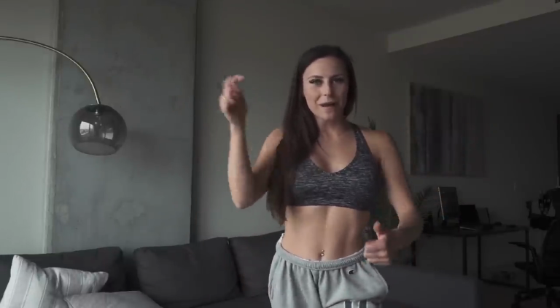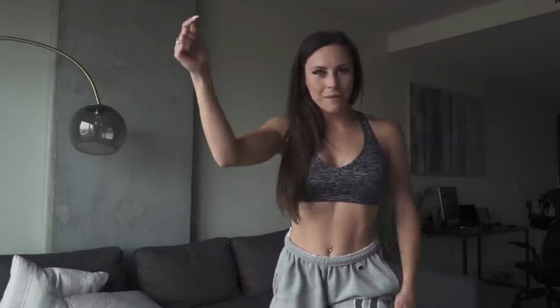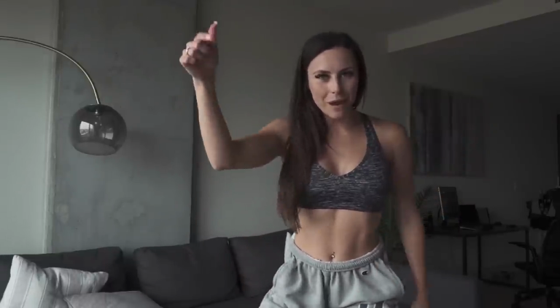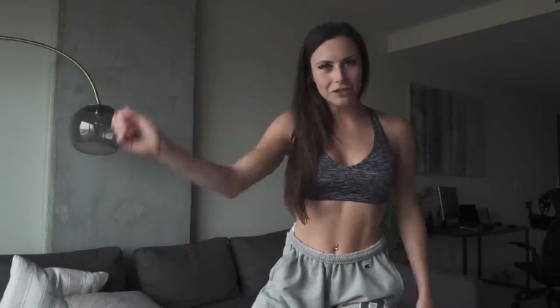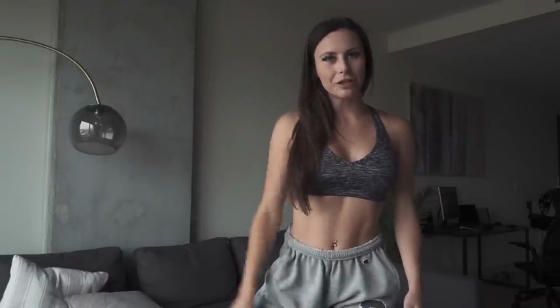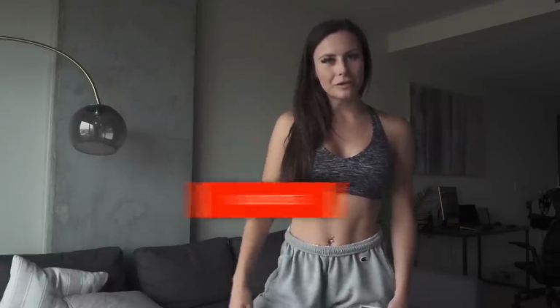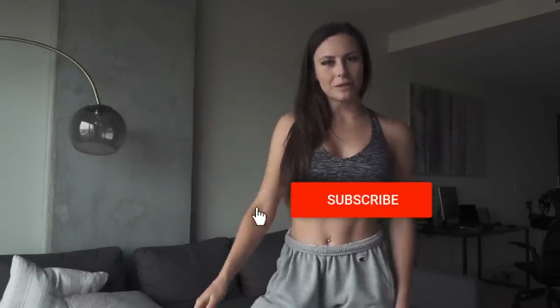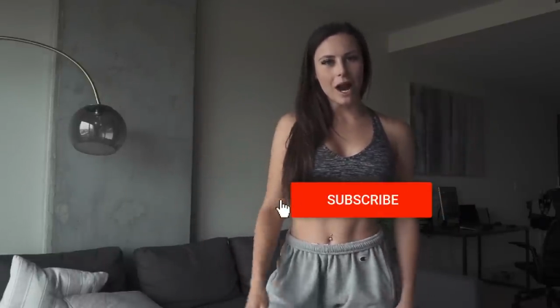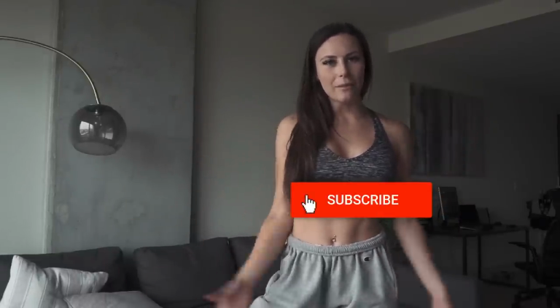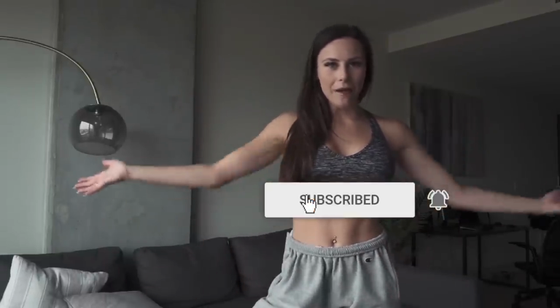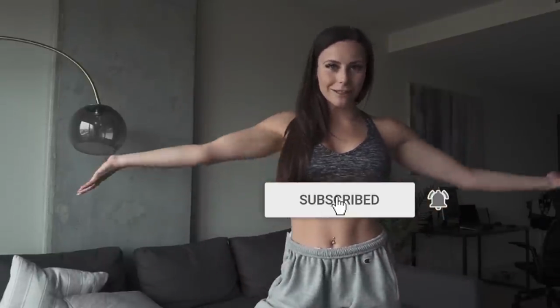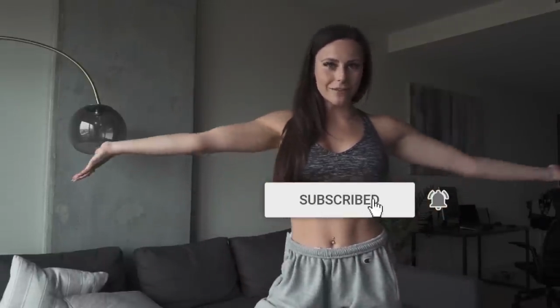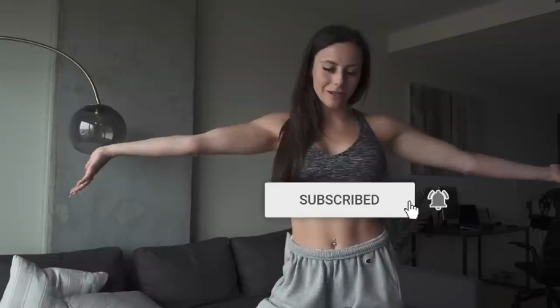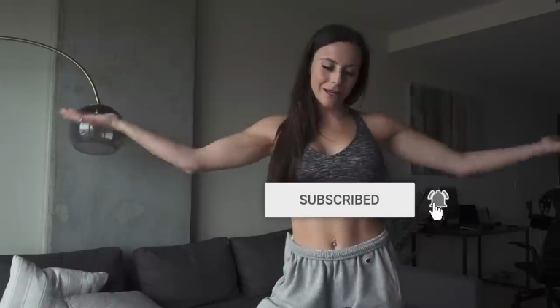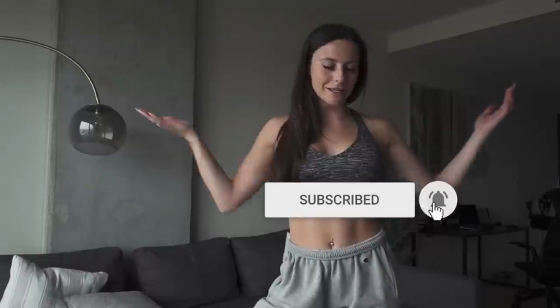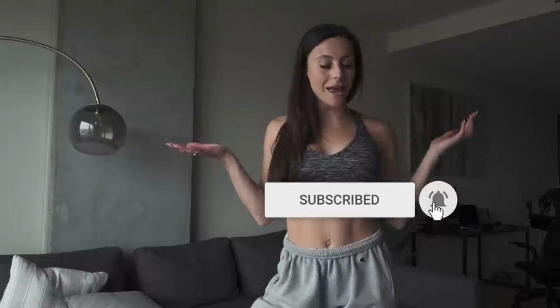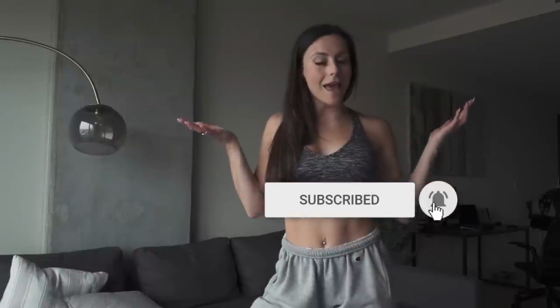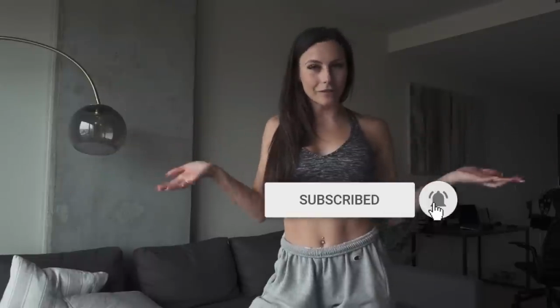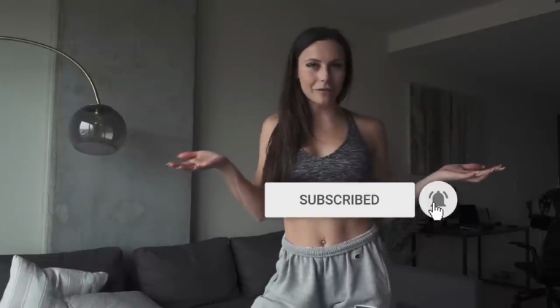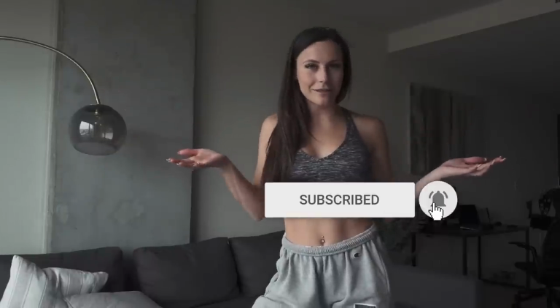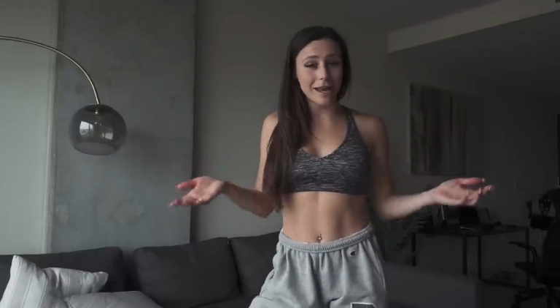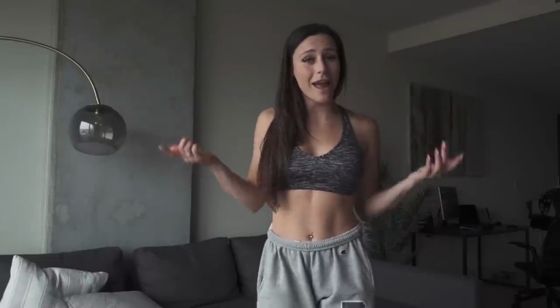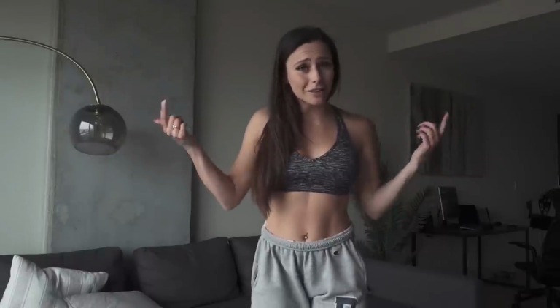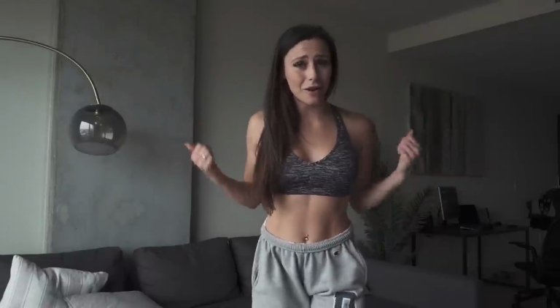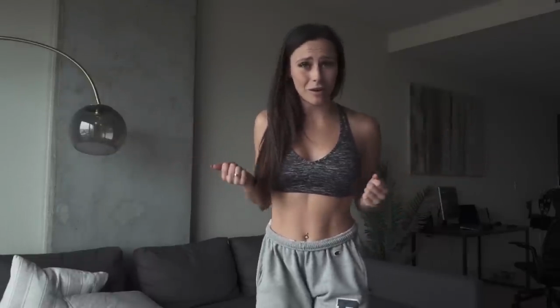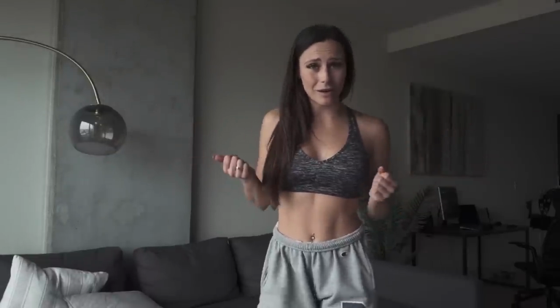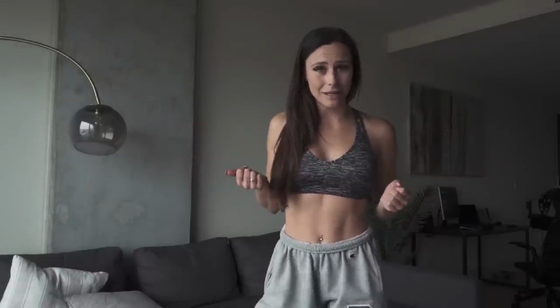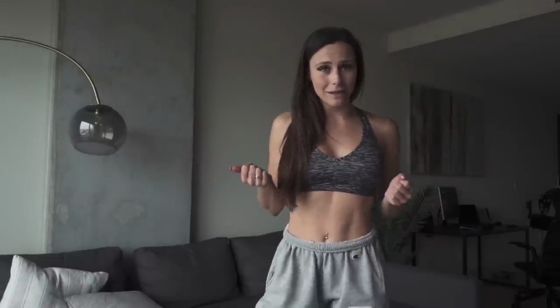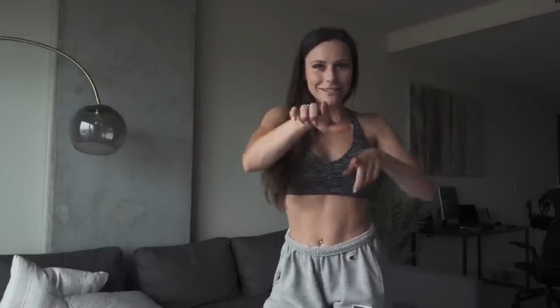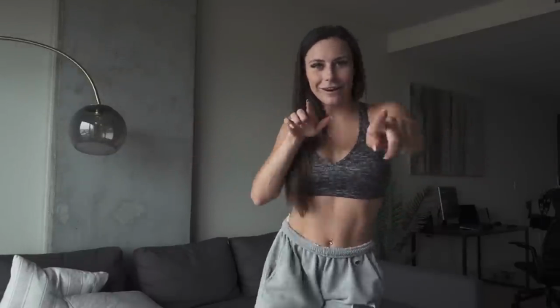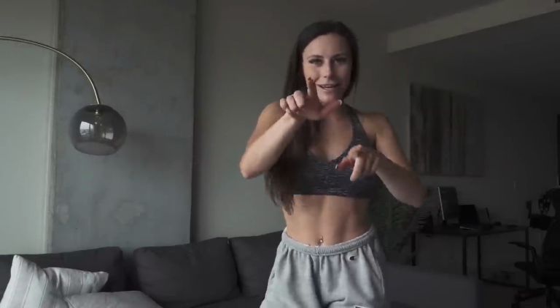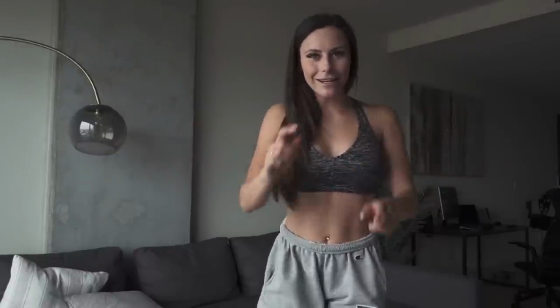That's all I've got for you guys today. If you enjoyed this video, give it a thumbs up and make sure you subscribe. I release a video like this every Wednesday and you don't want to miss it — see you later!